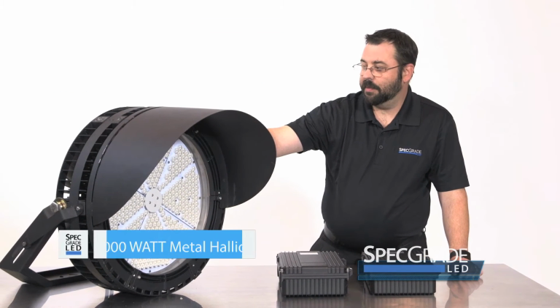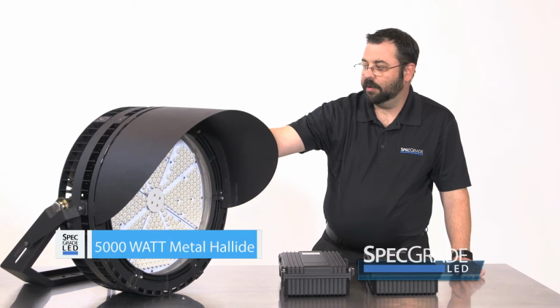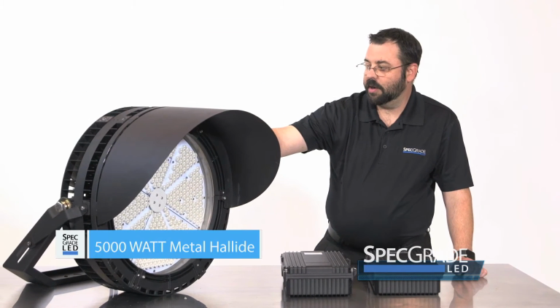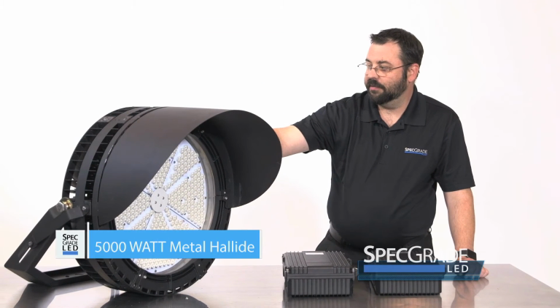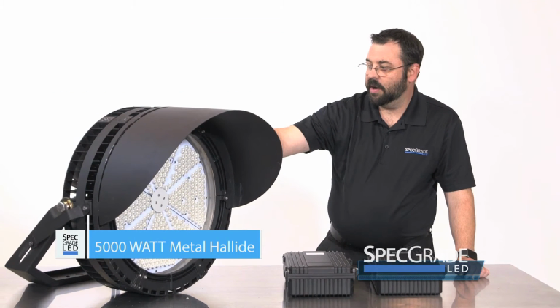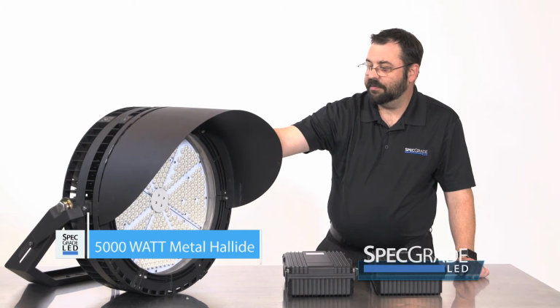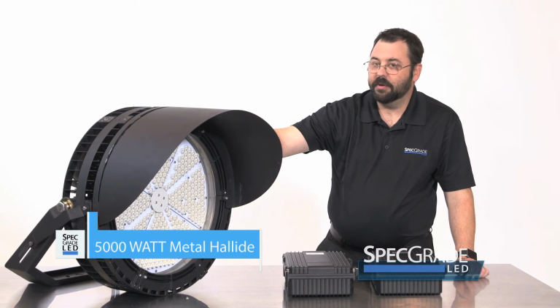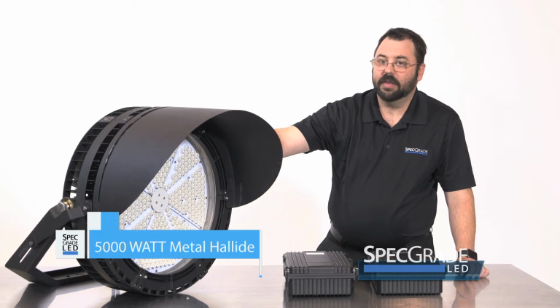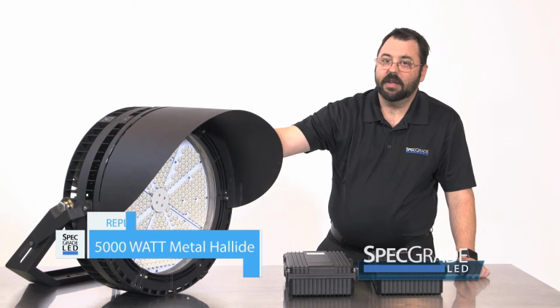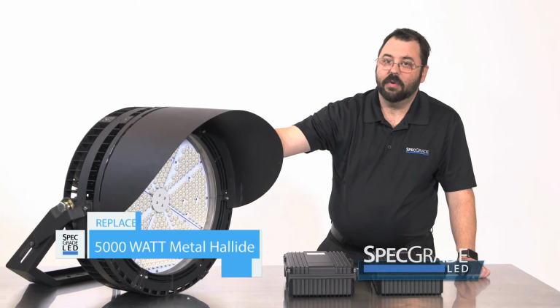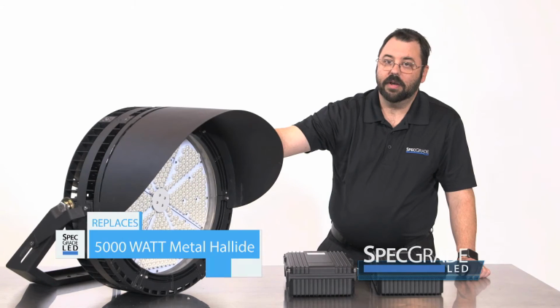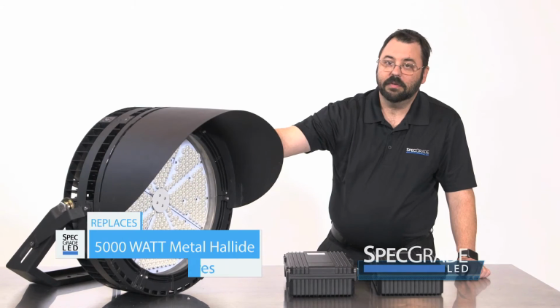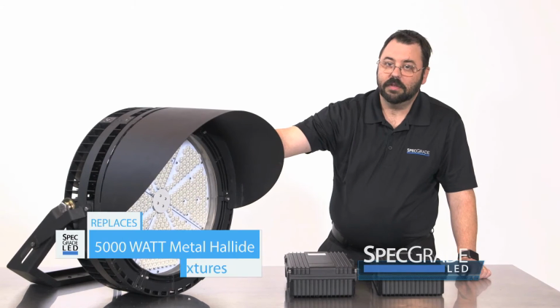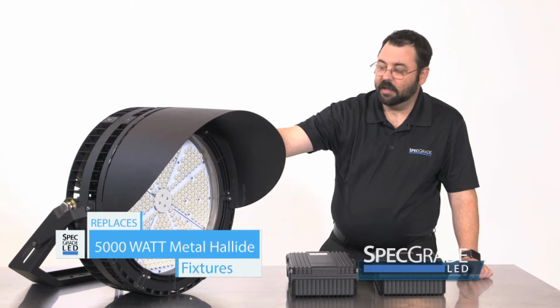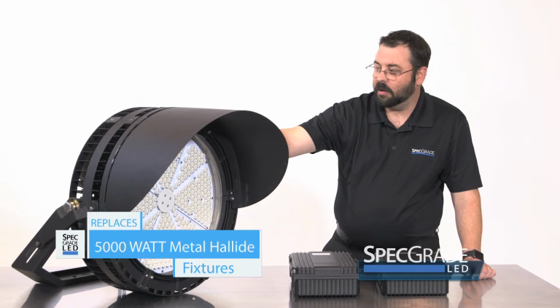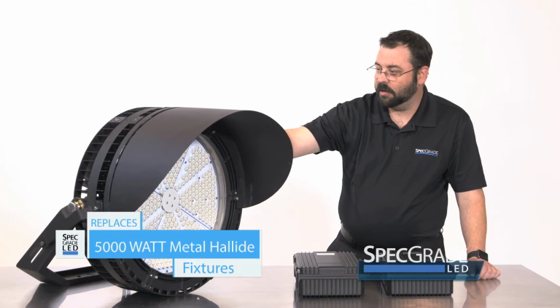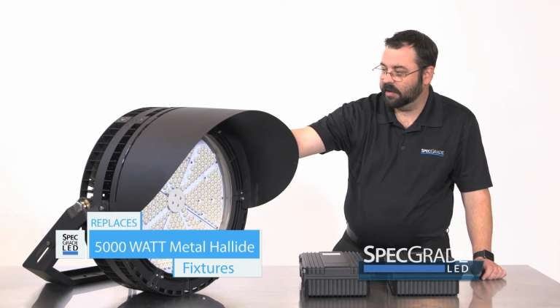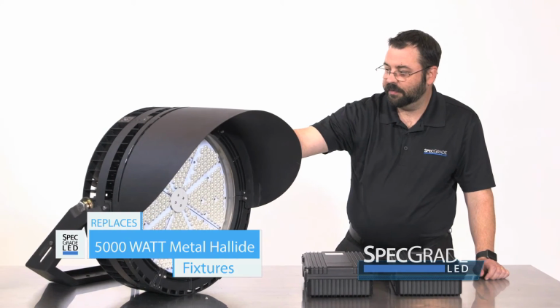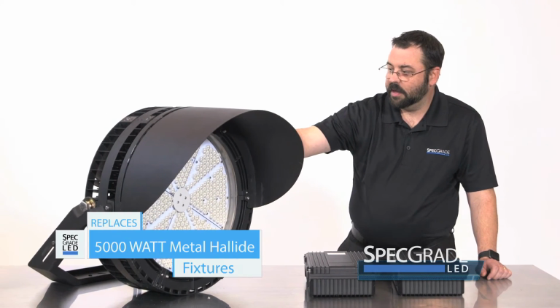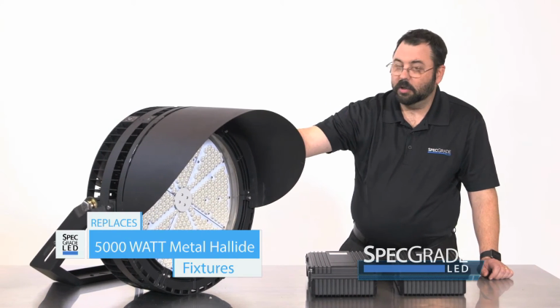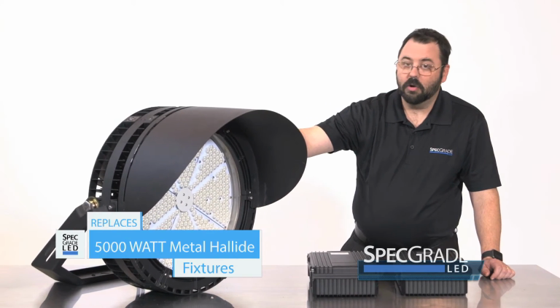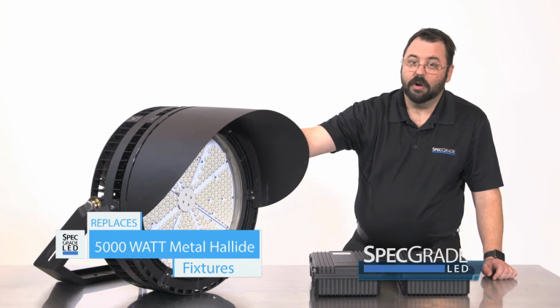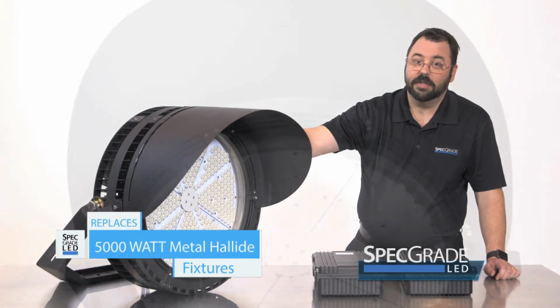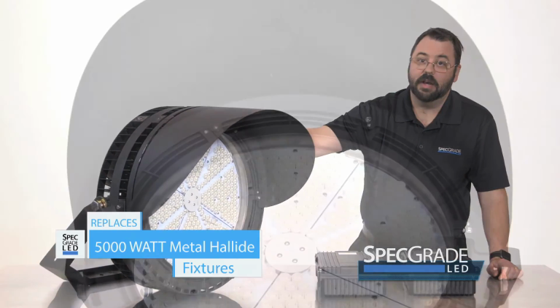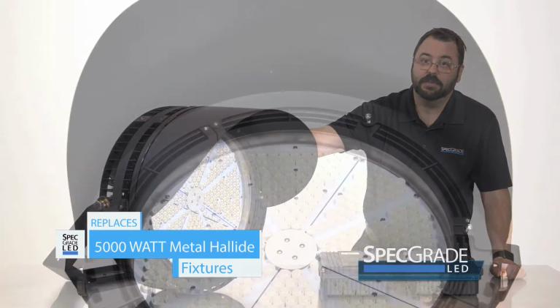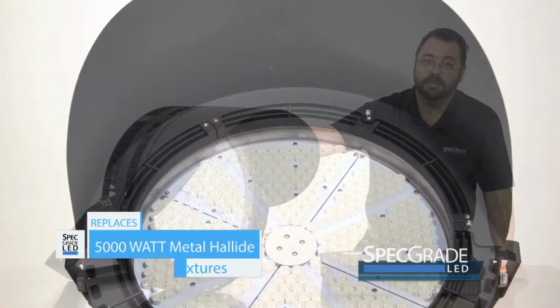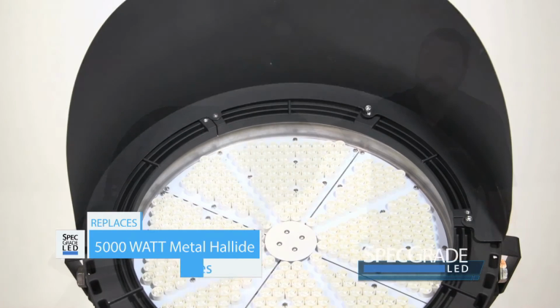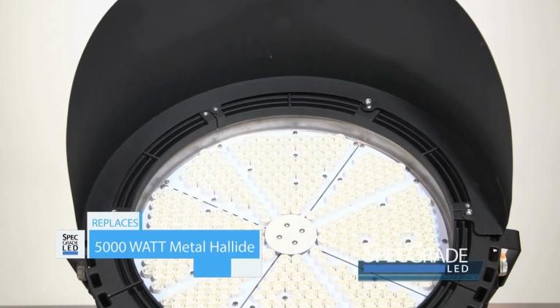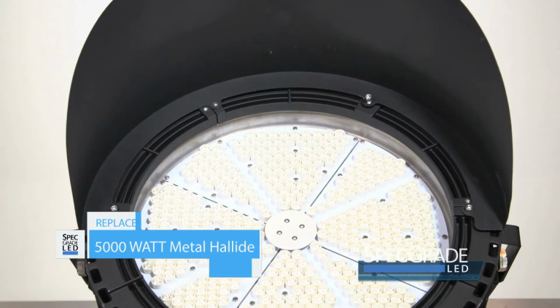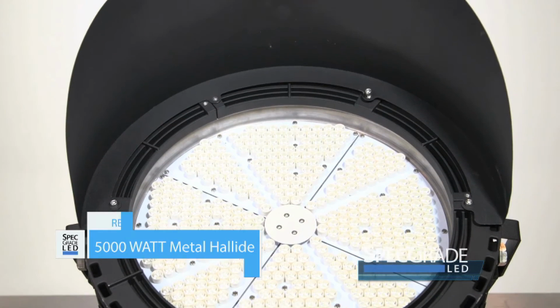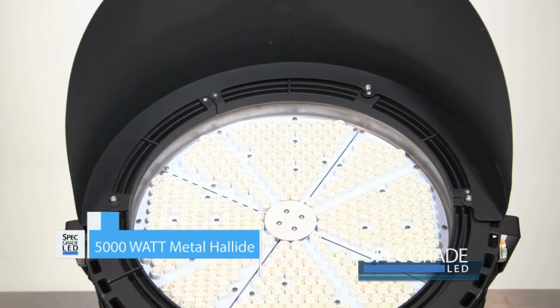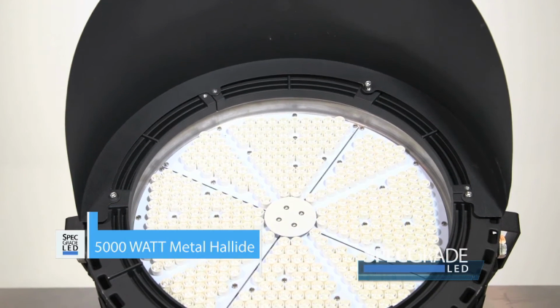The biggest deterrent to life on LED product is the heat at the chips, and we have to come up with a creative way of pulling that heat away to get long life and long run times in our product.